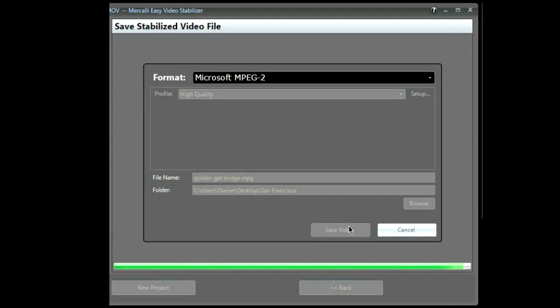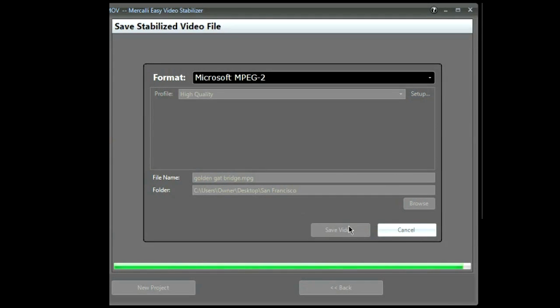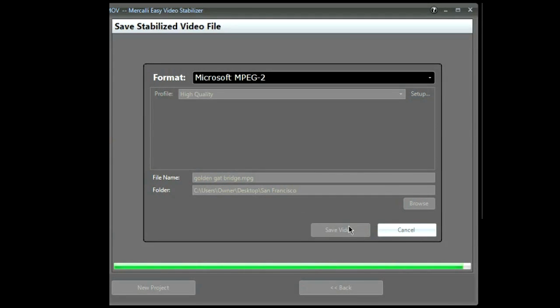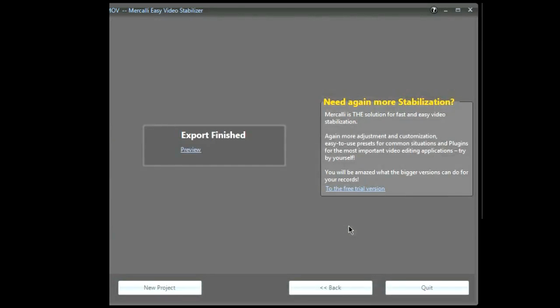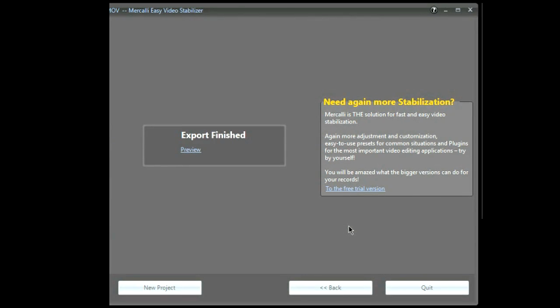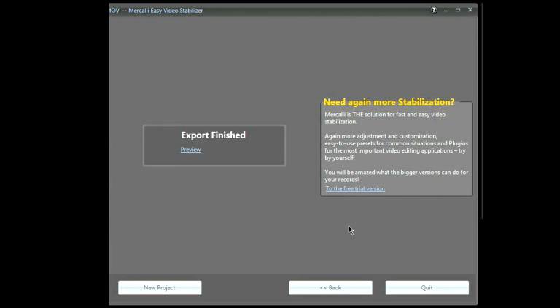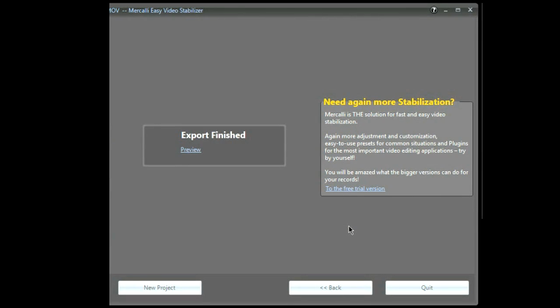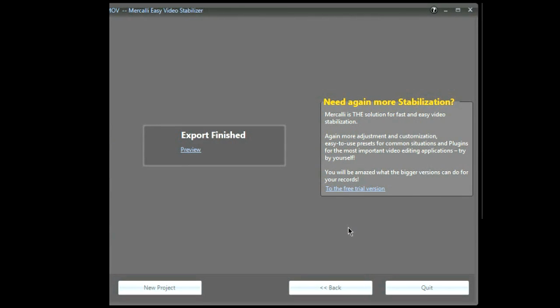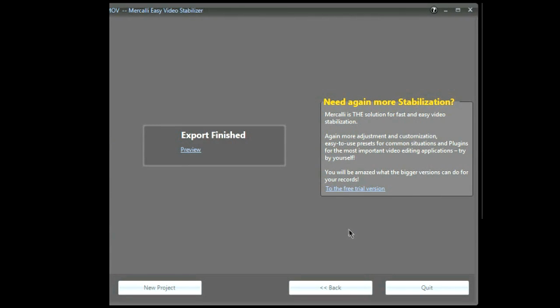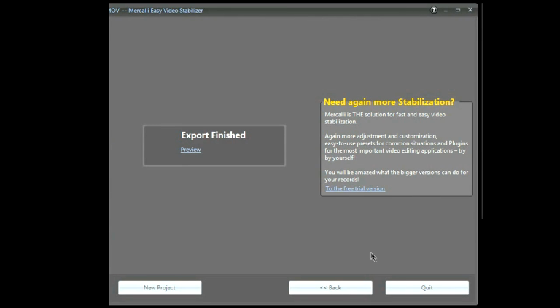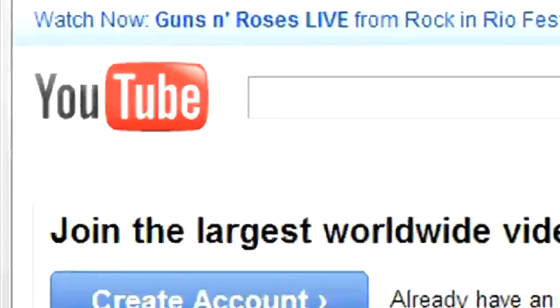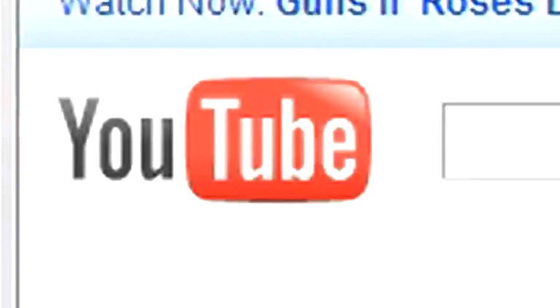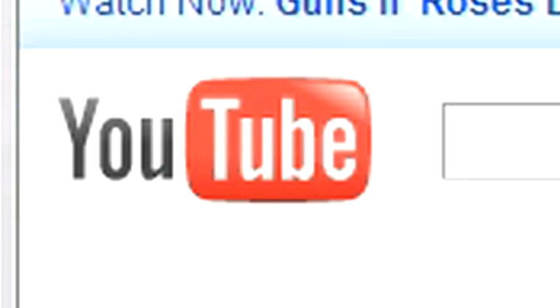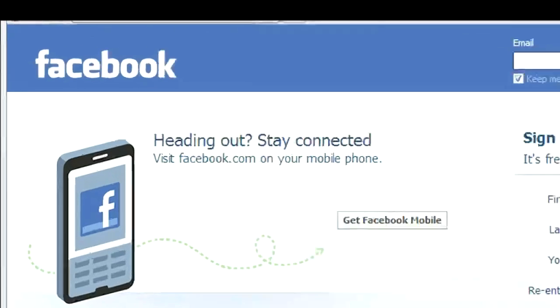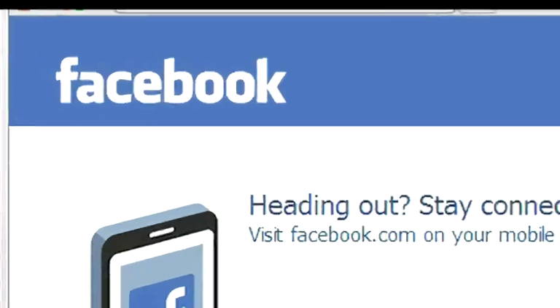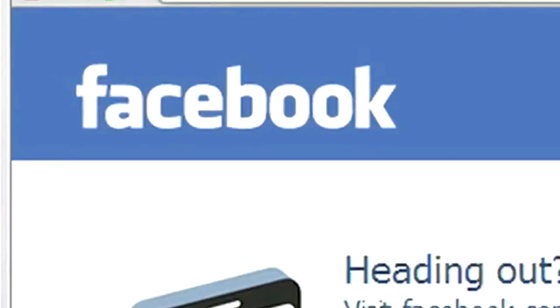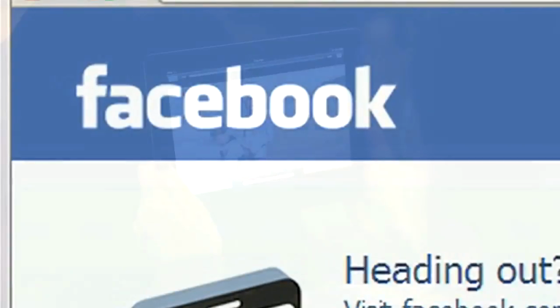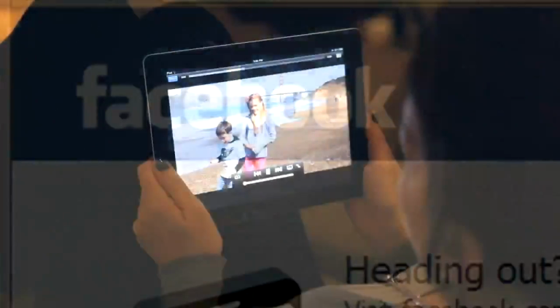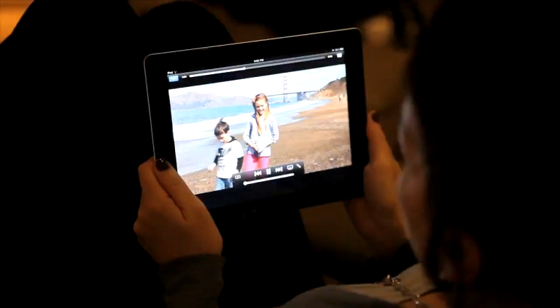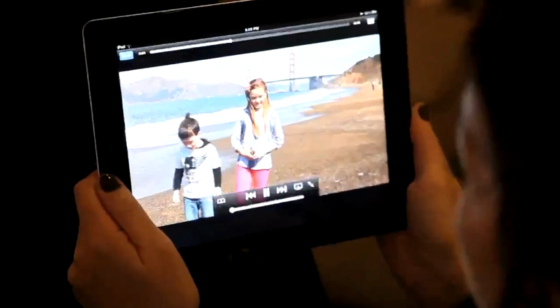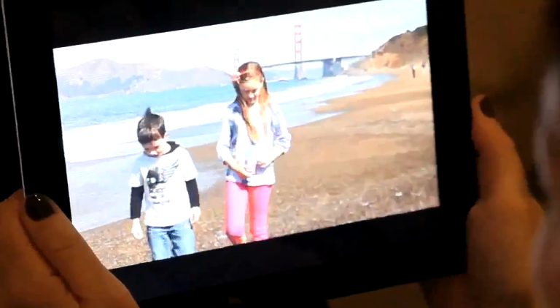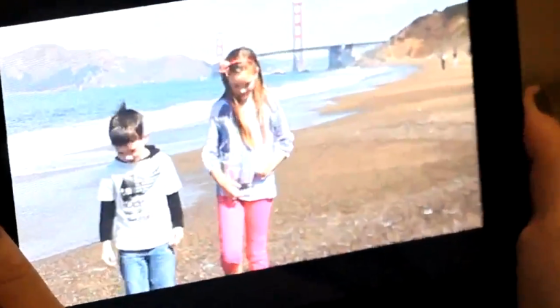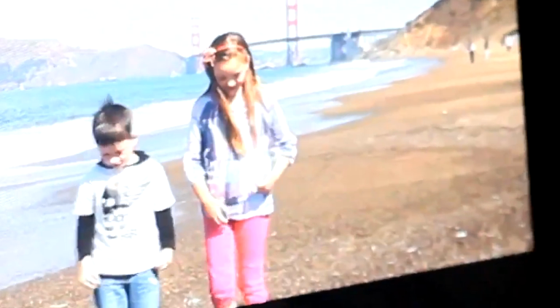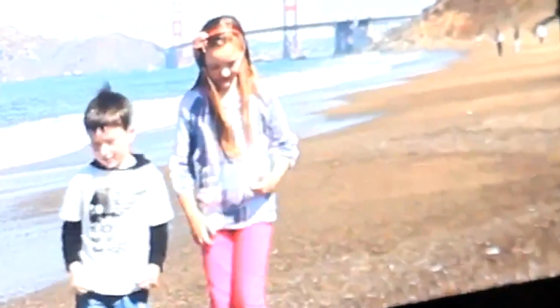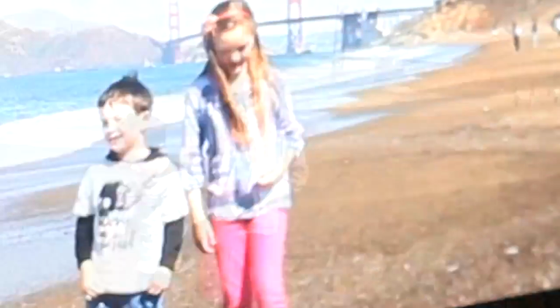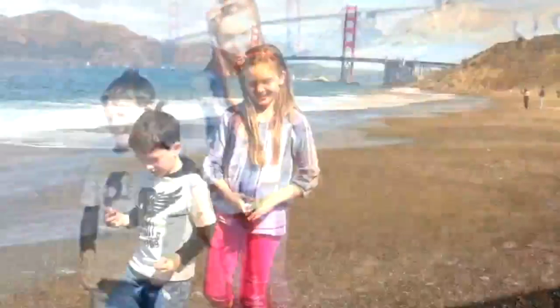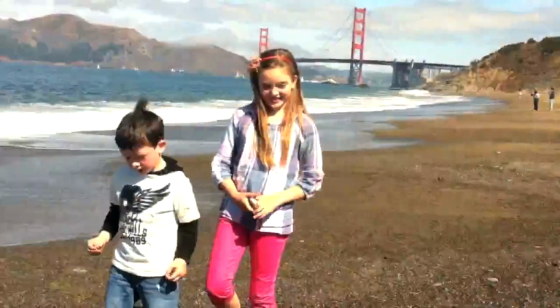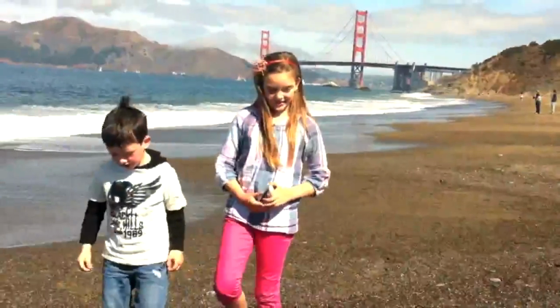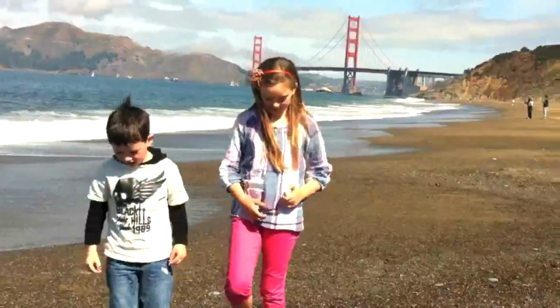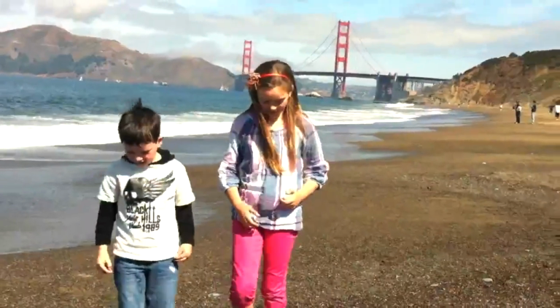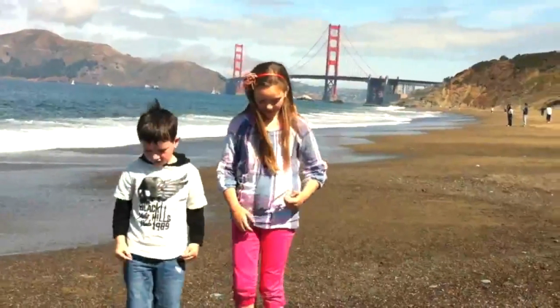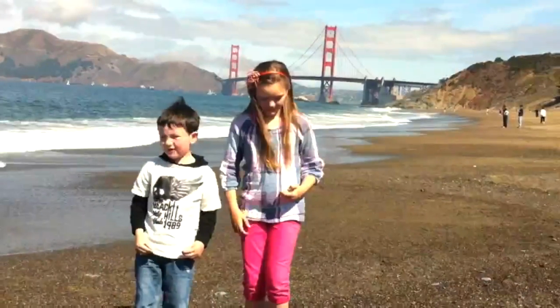The finished video is ready to be posted on YouTube, Facebook, copied to a mobile device, or included in your latest DVD project.